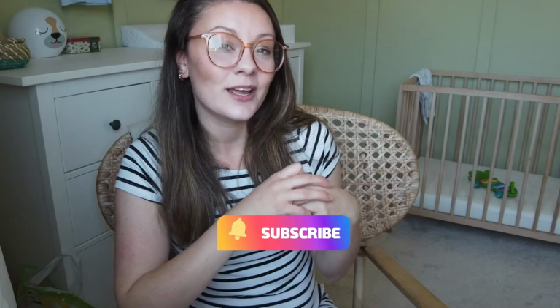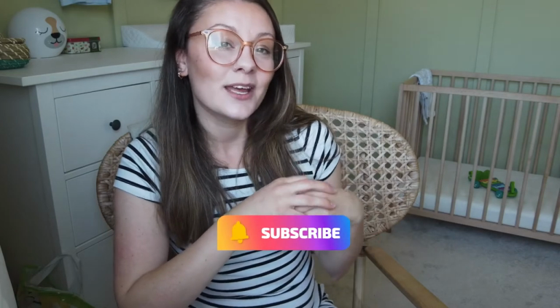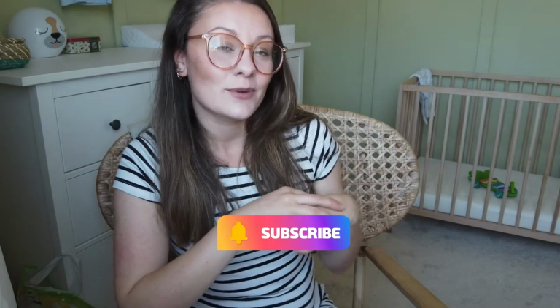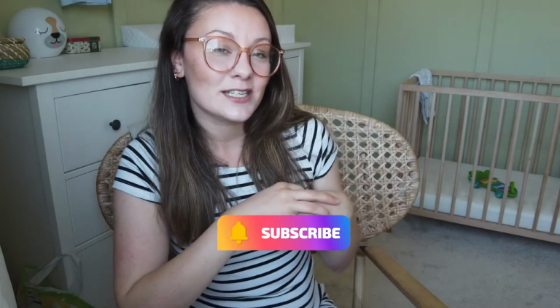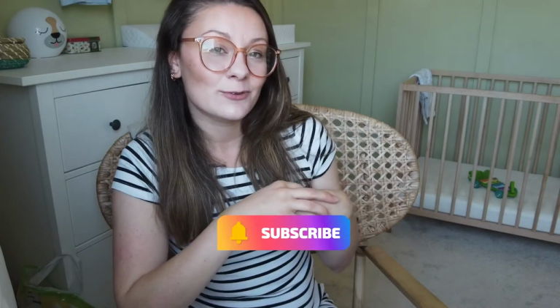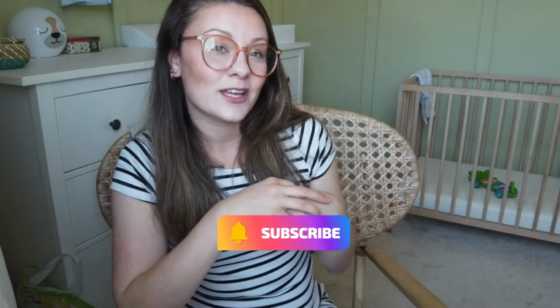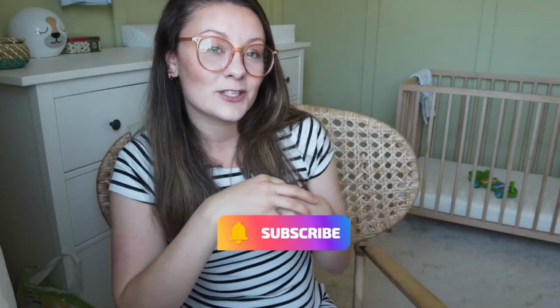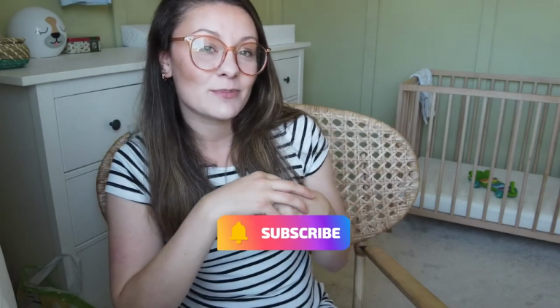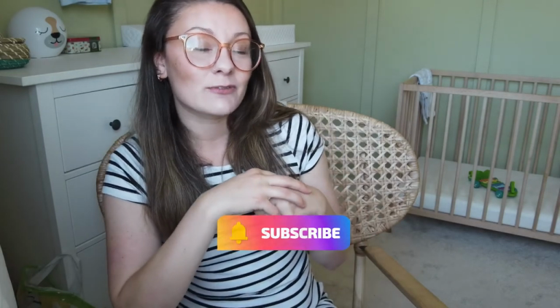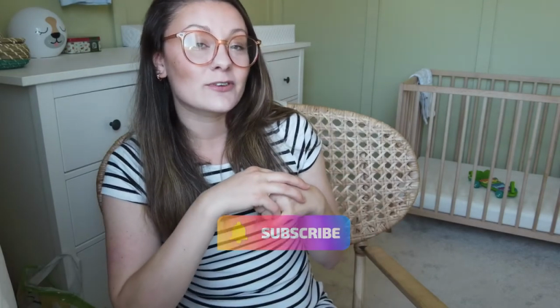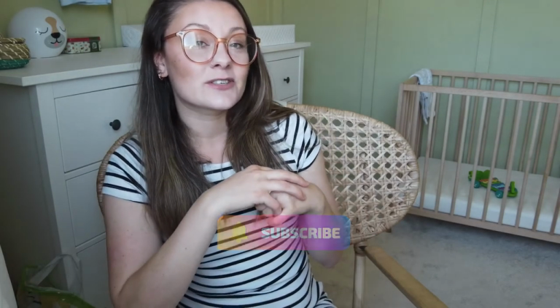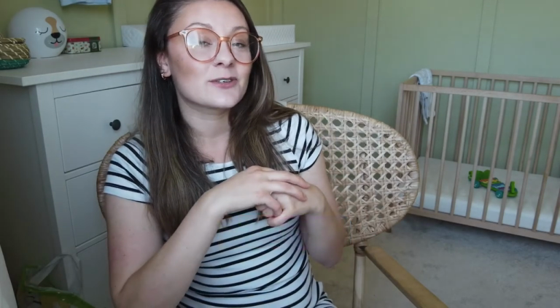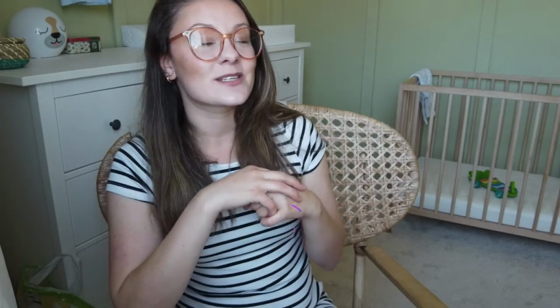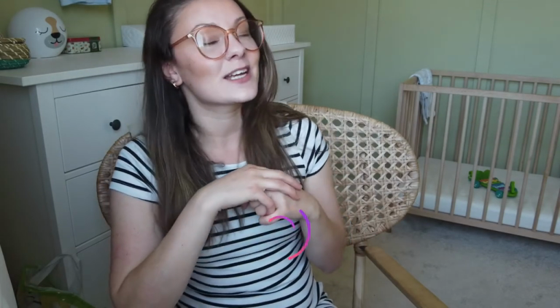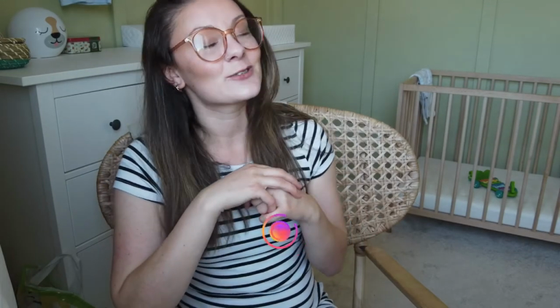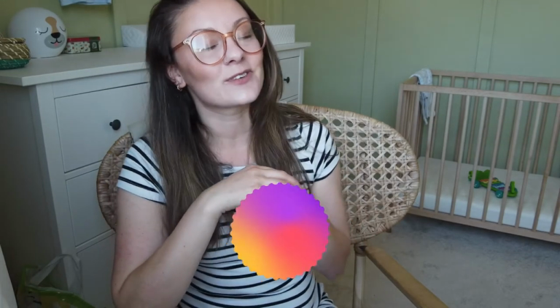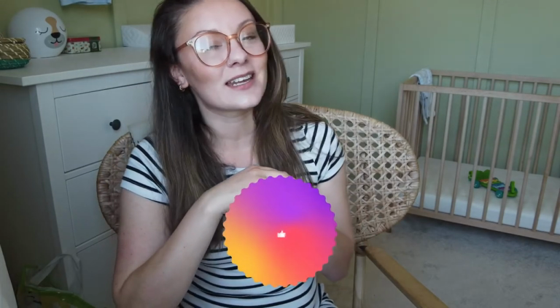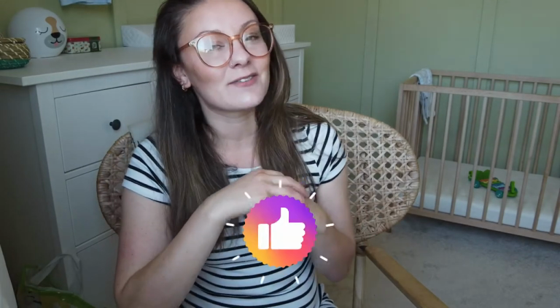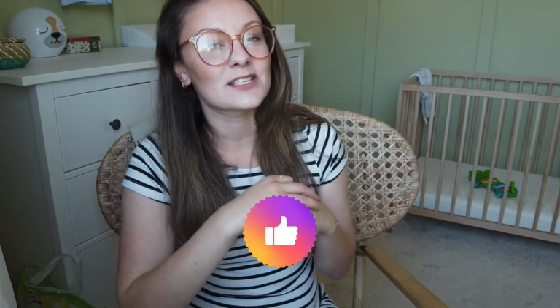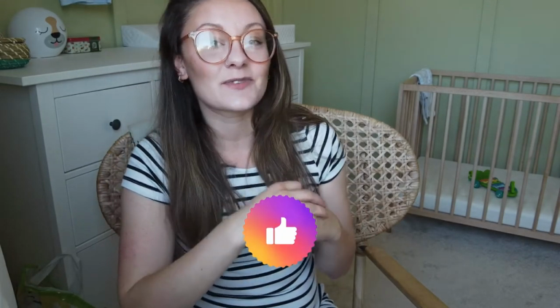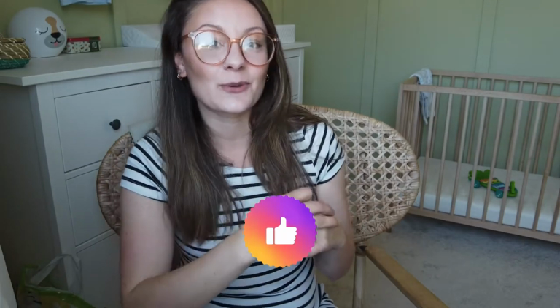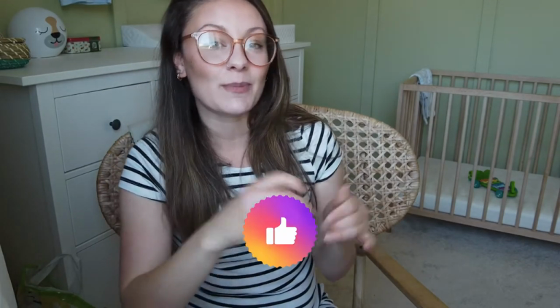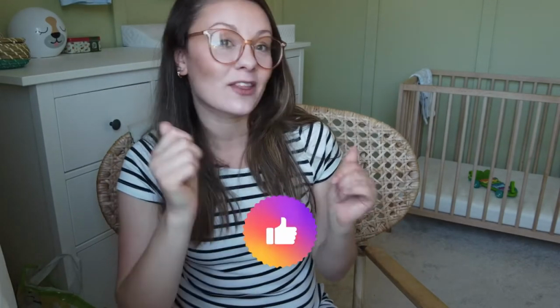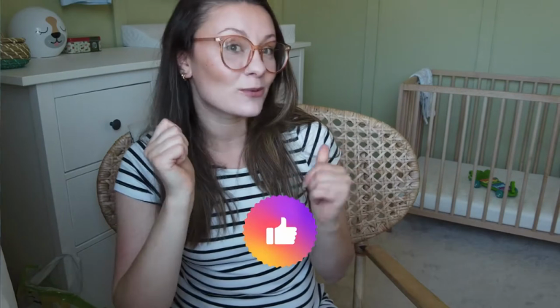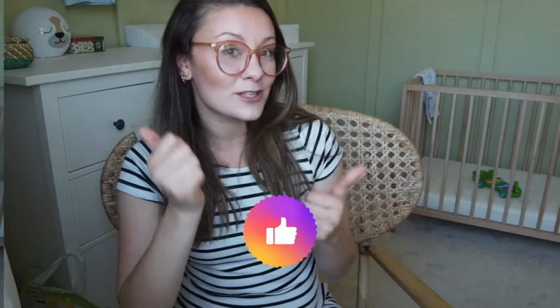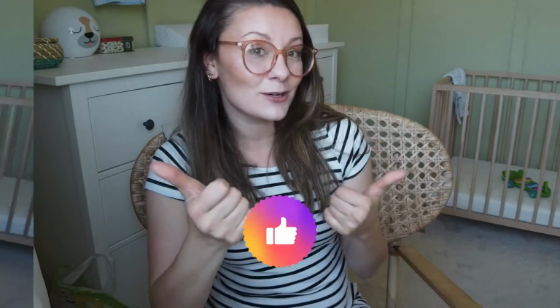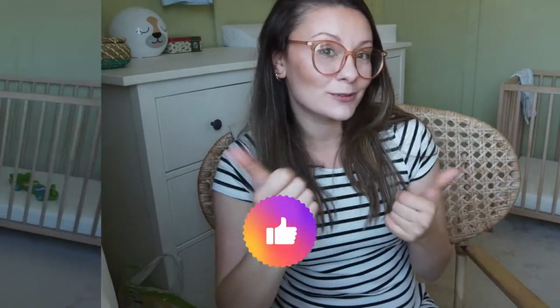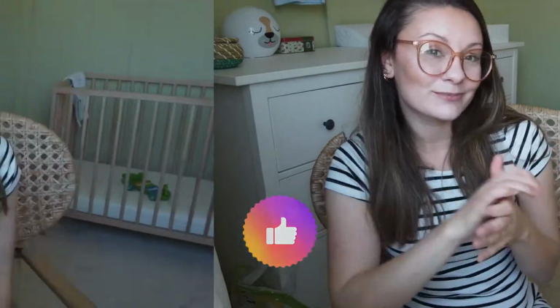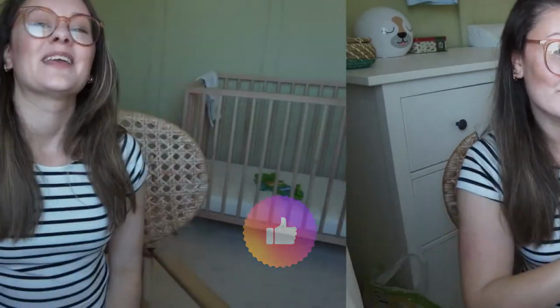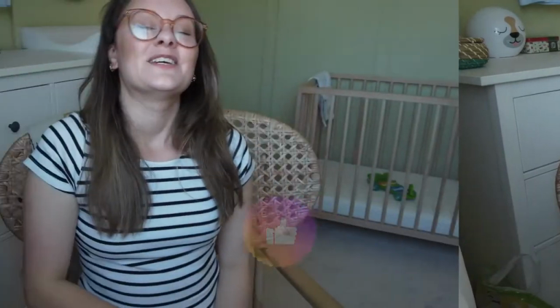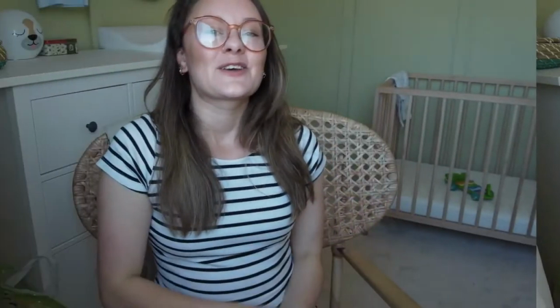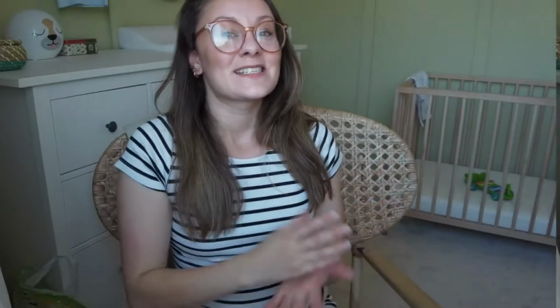If that's the kind of content you enjoy watching, I would love it if you went ahead and hit that subscribe button down below, press the notification bell for future videos, and don't forget to give this video a big thumbs up.